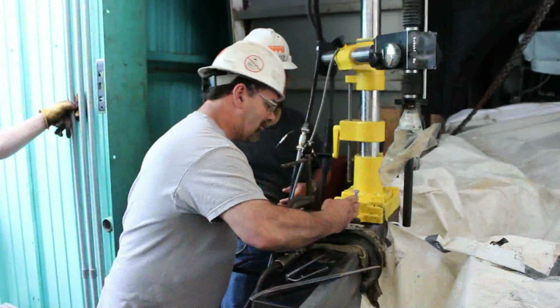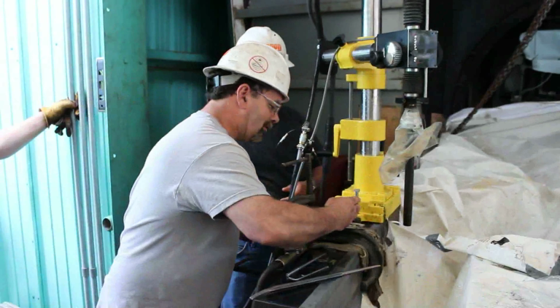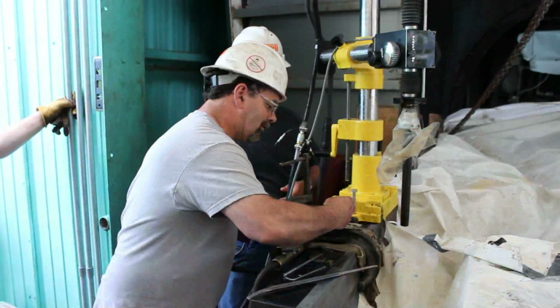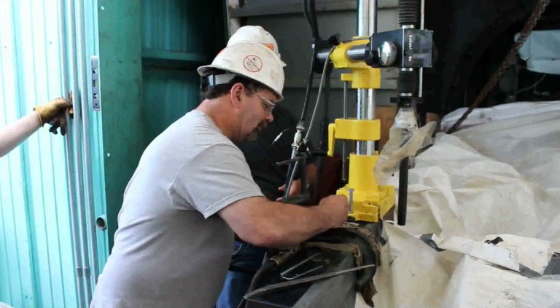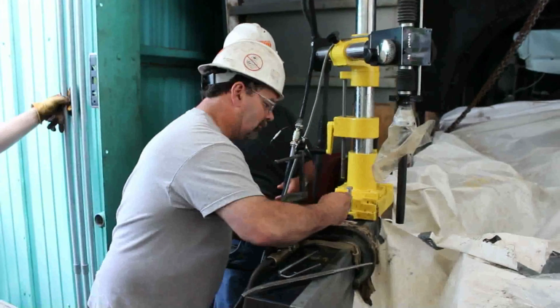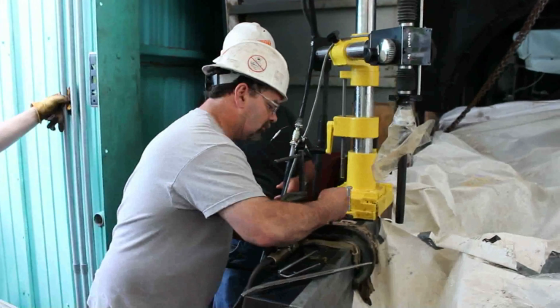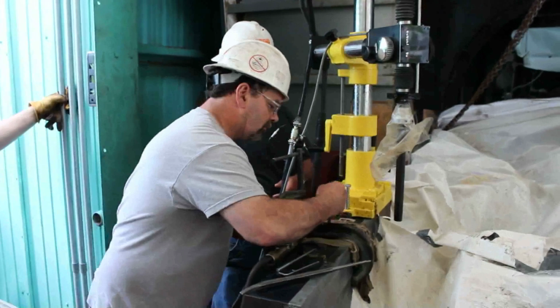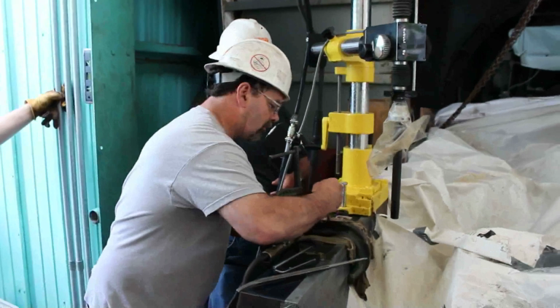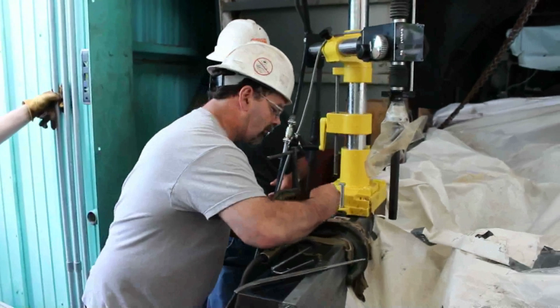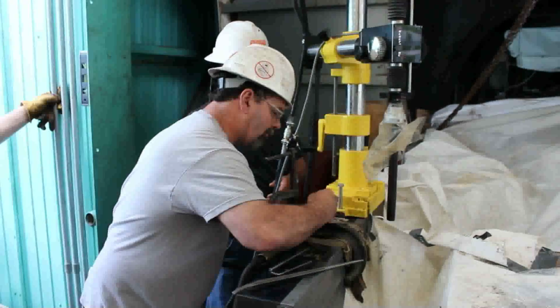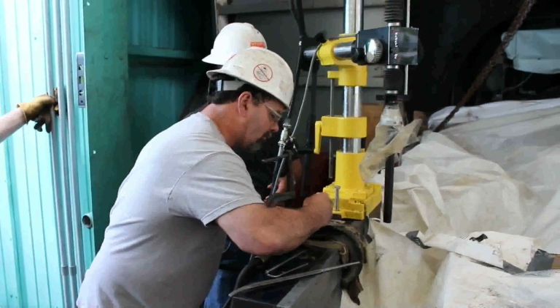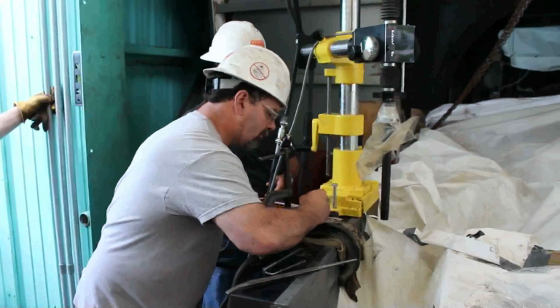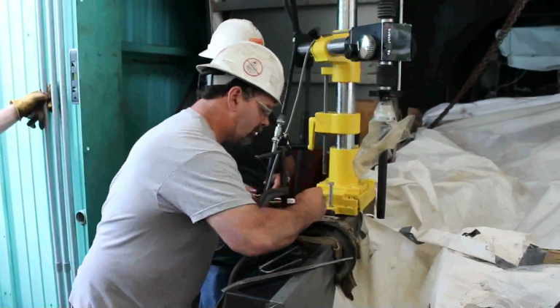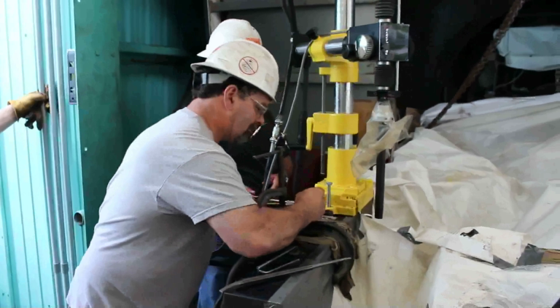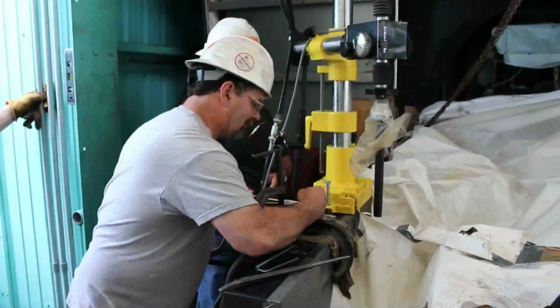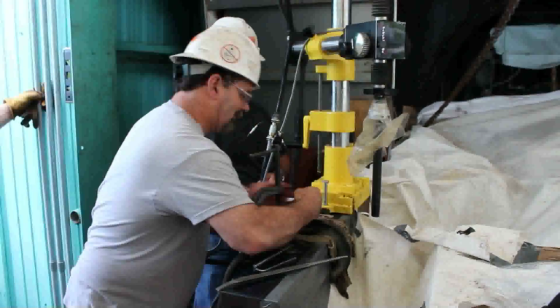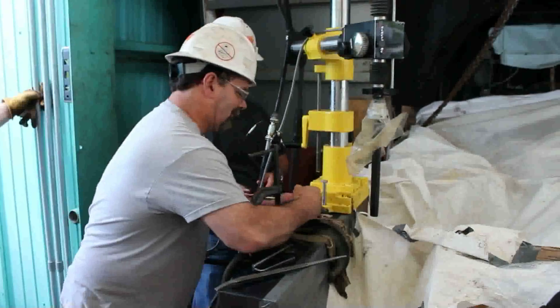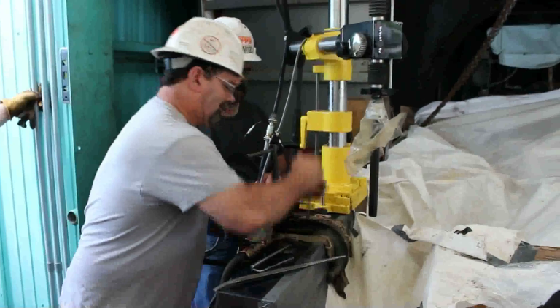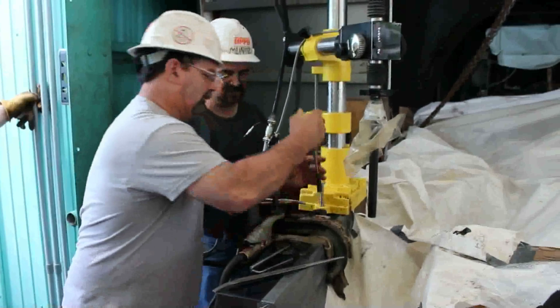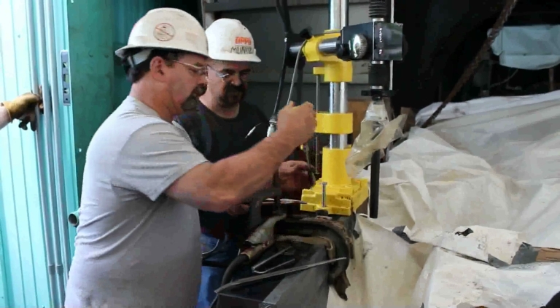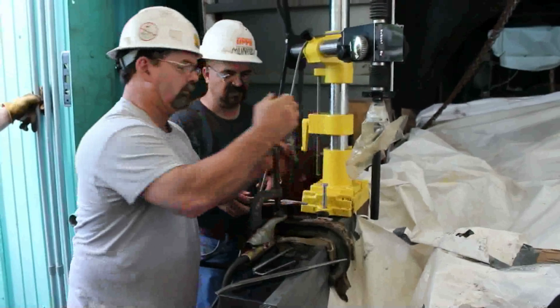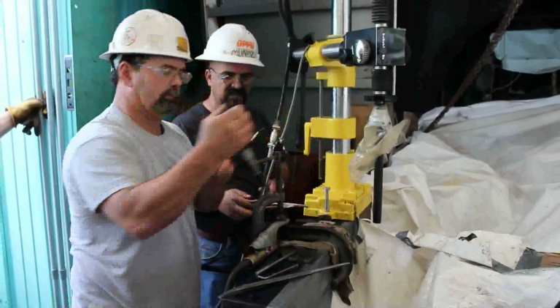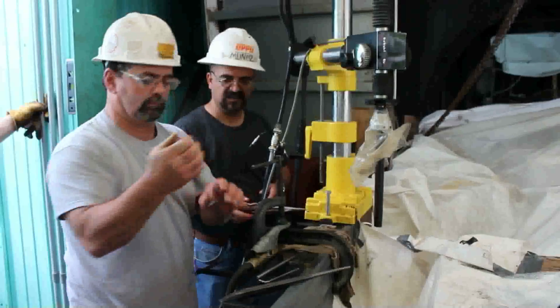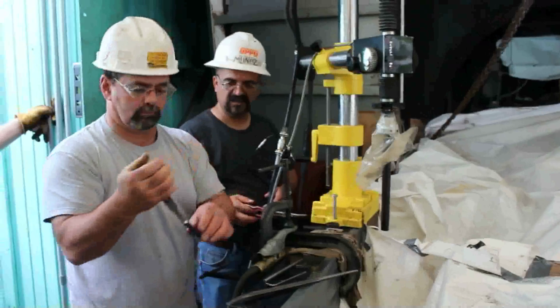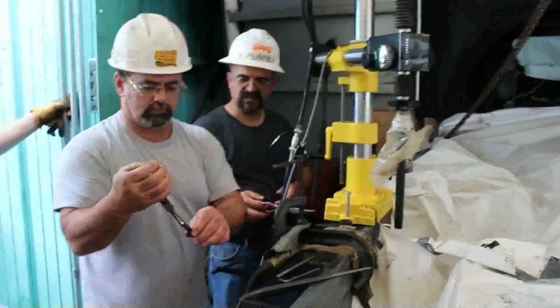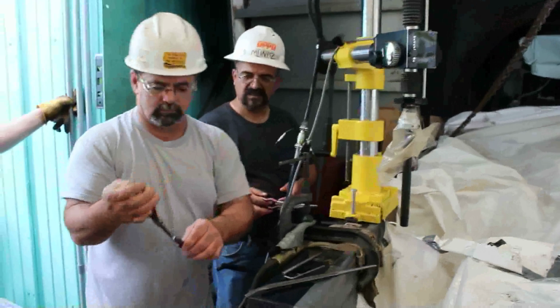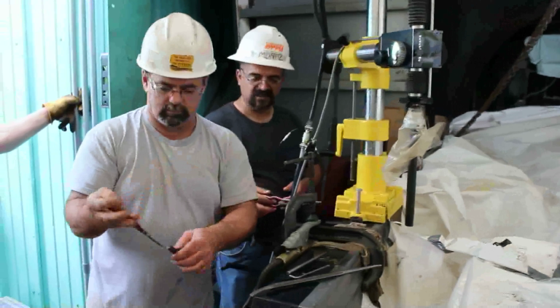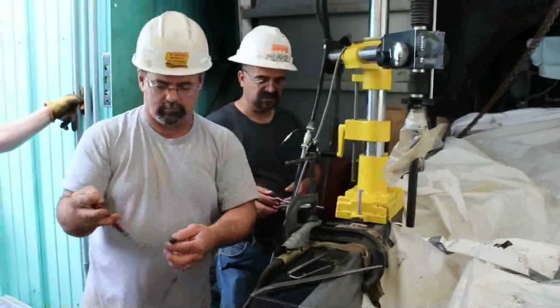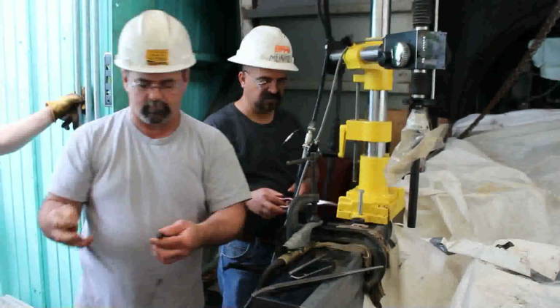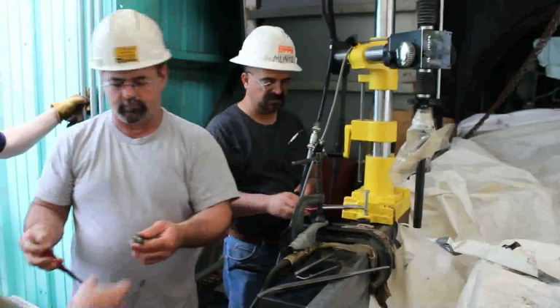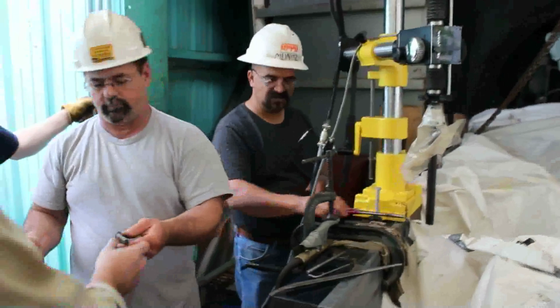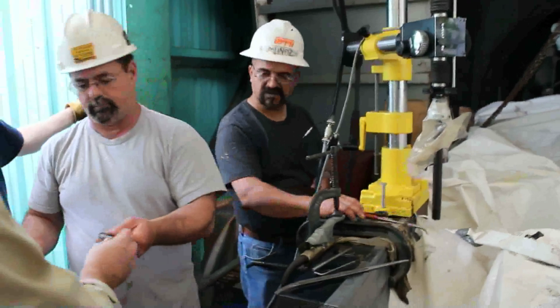Using a hammer and punch, the core of the first cut can be removed. Look at that — there you go.